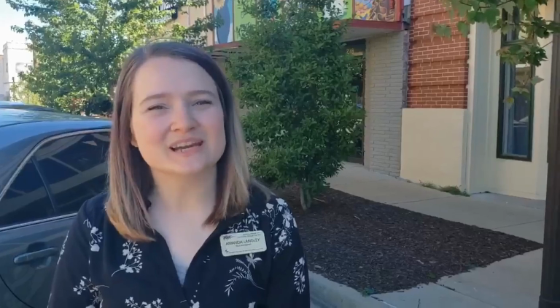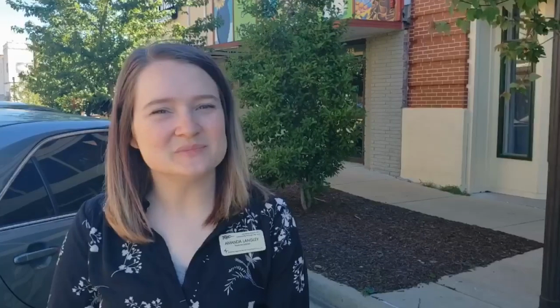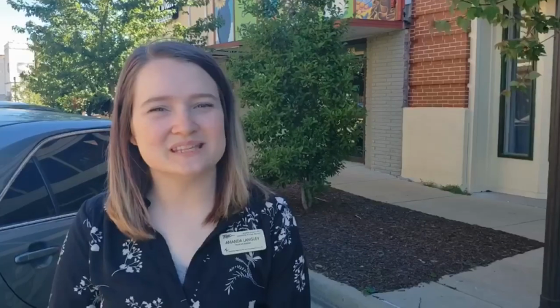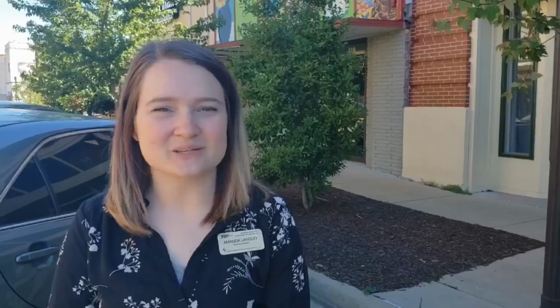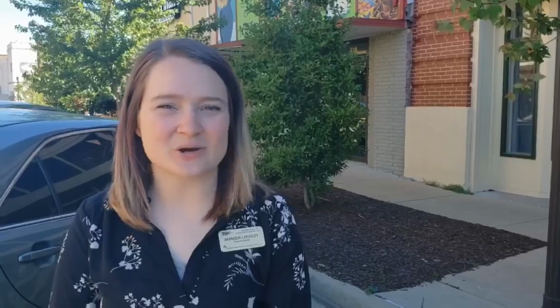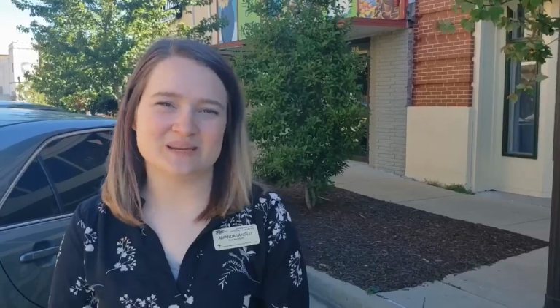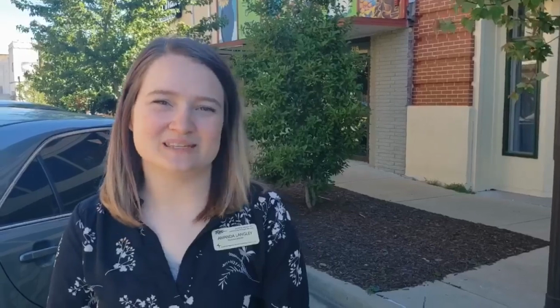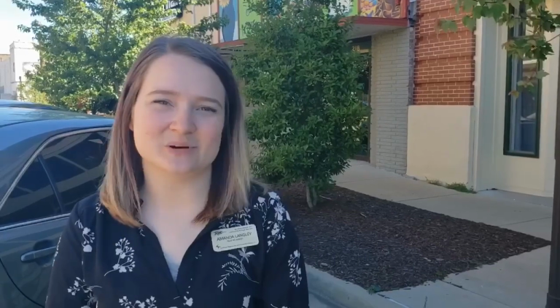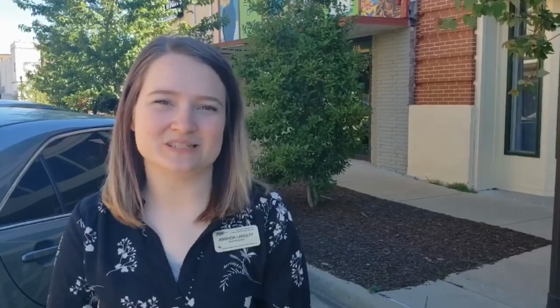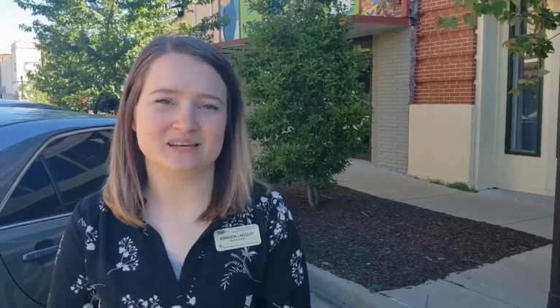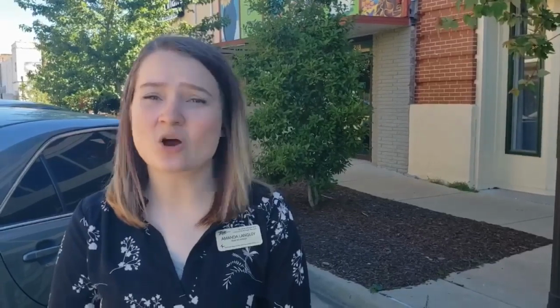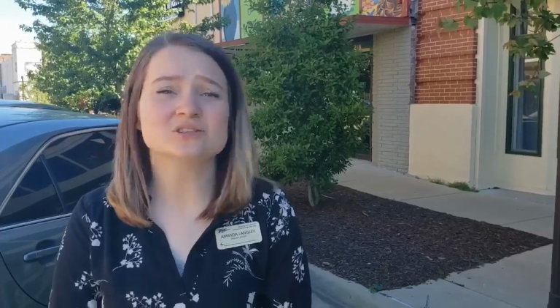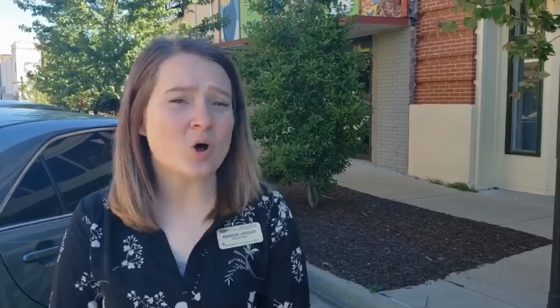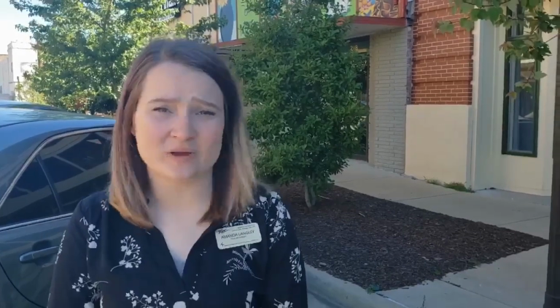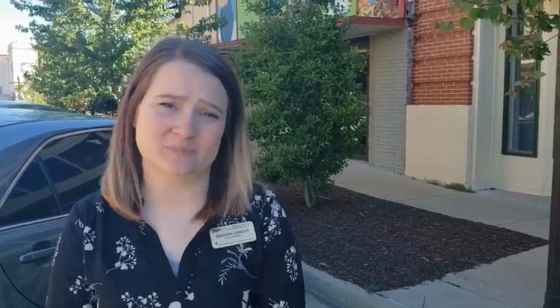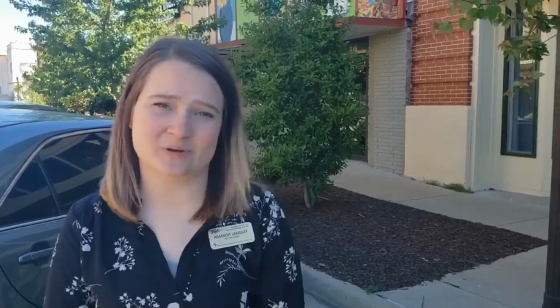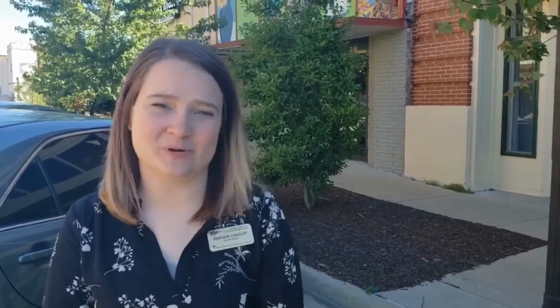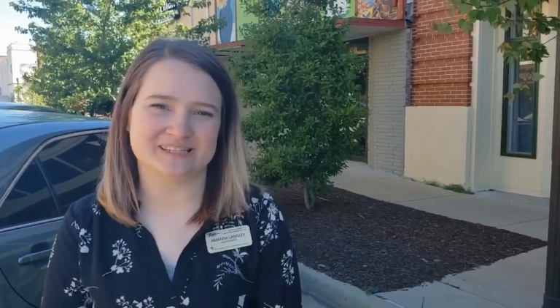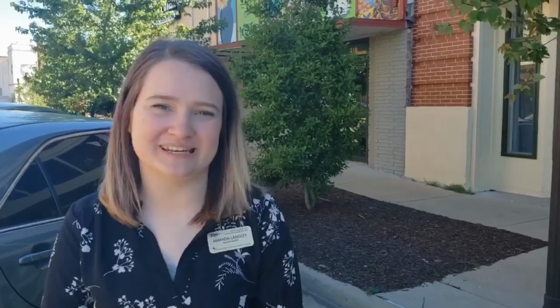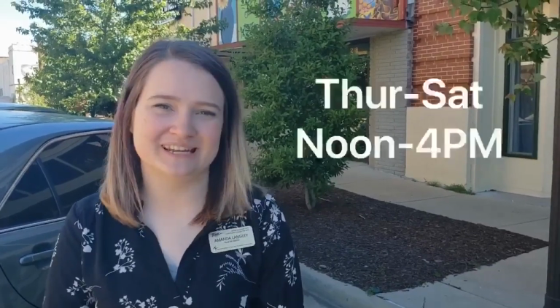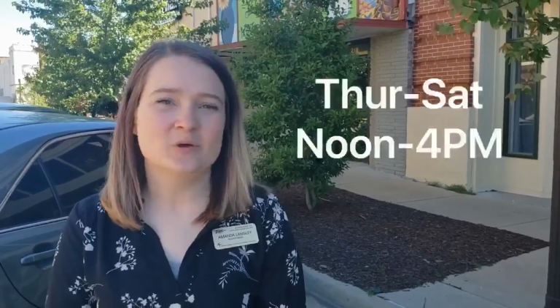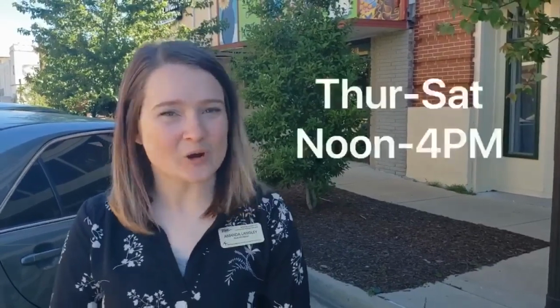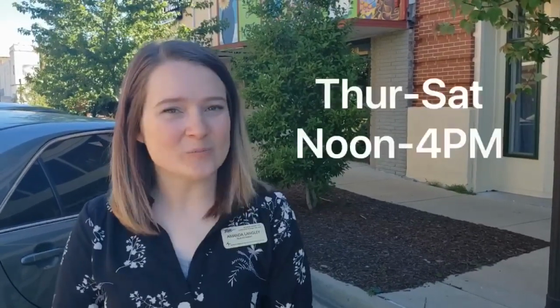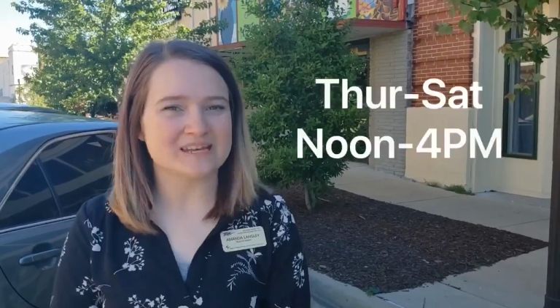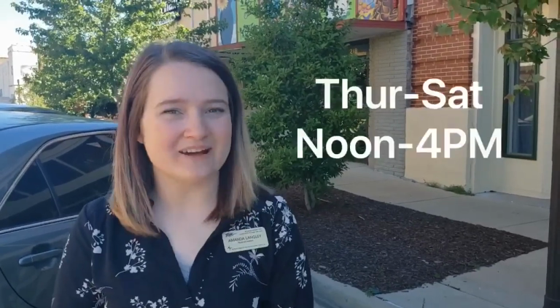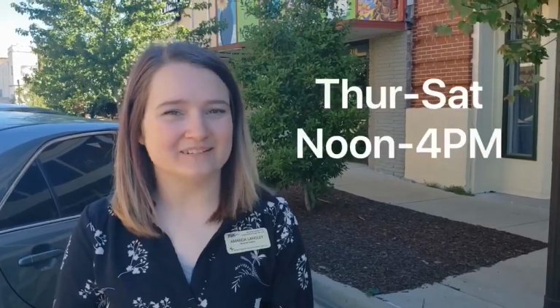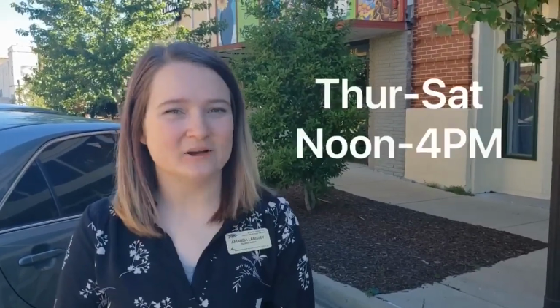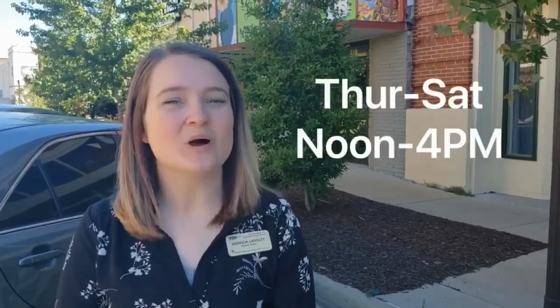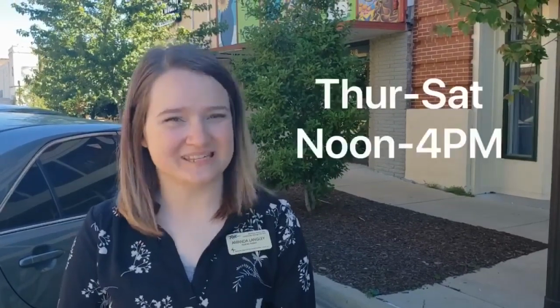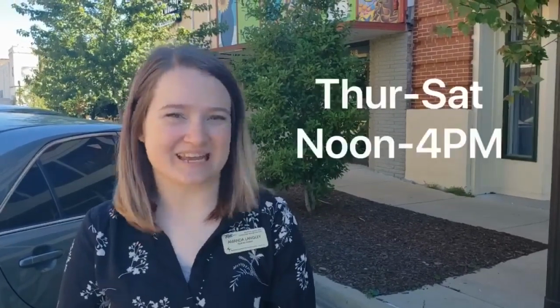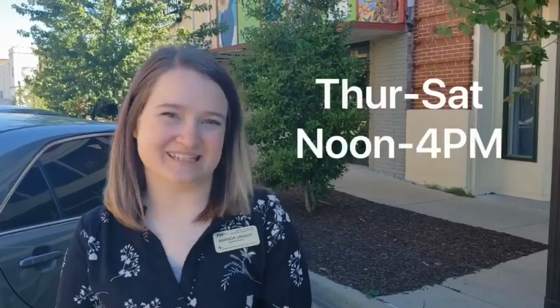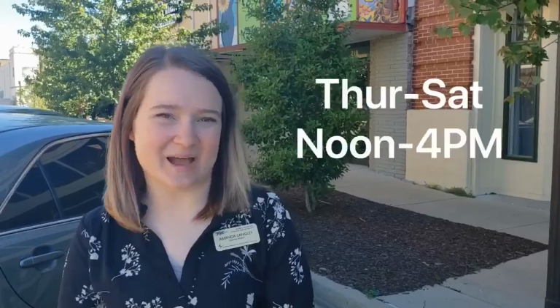Come see these art pieces in person. Art's always better in person. We're open now. I'll see you next time.